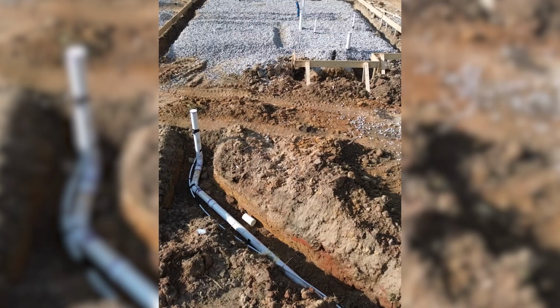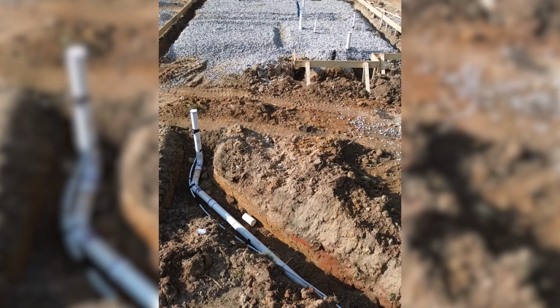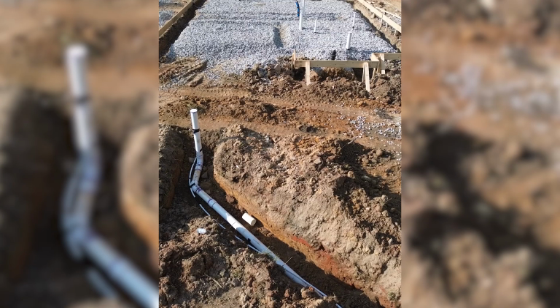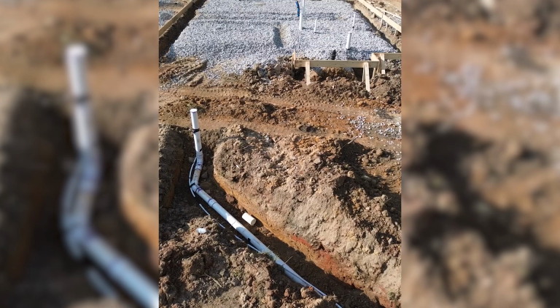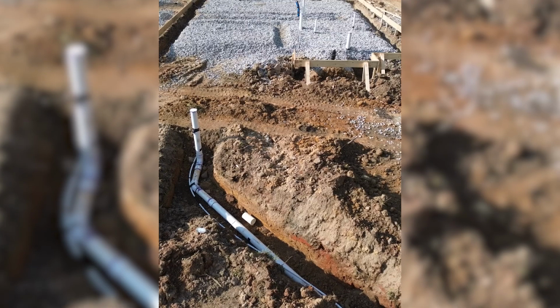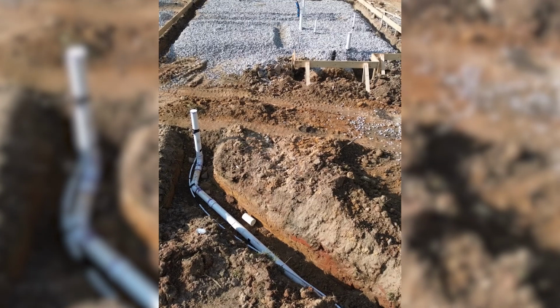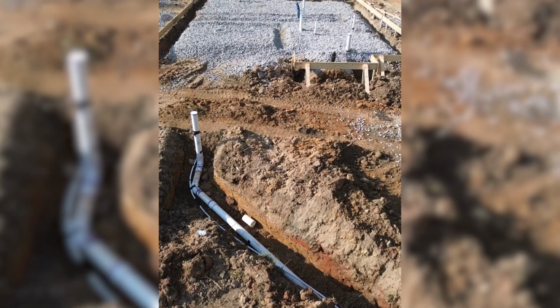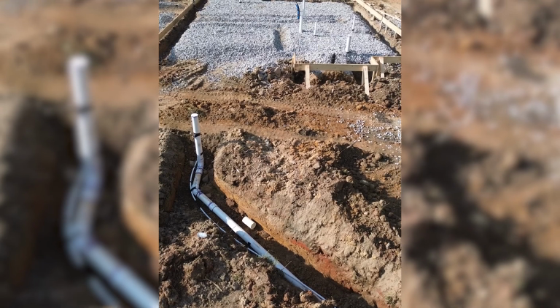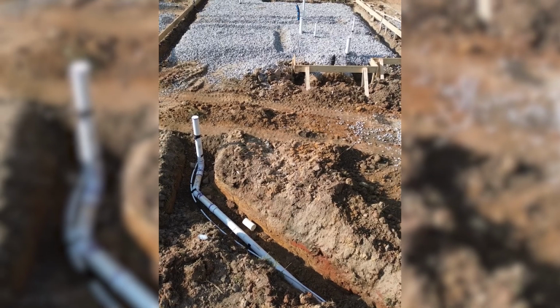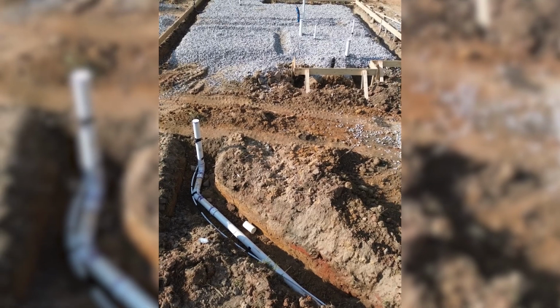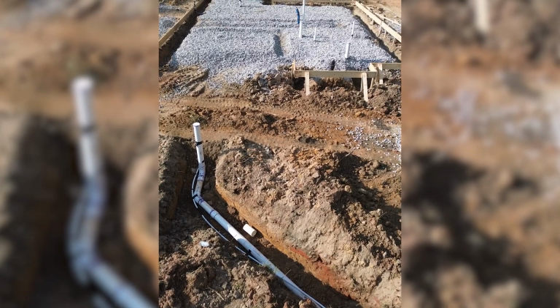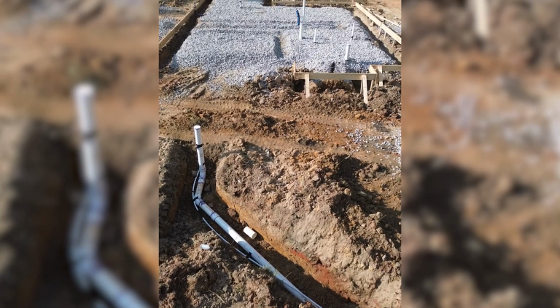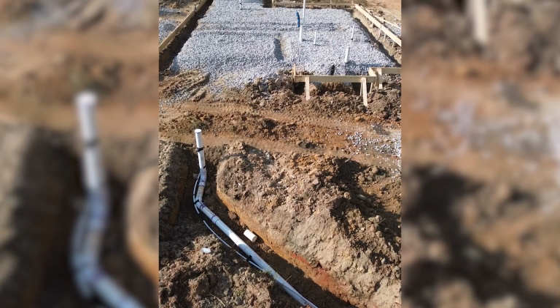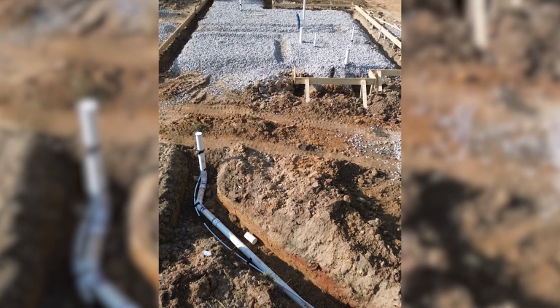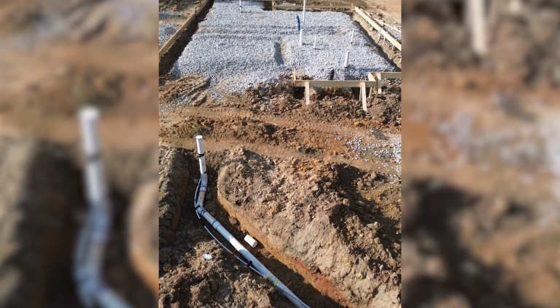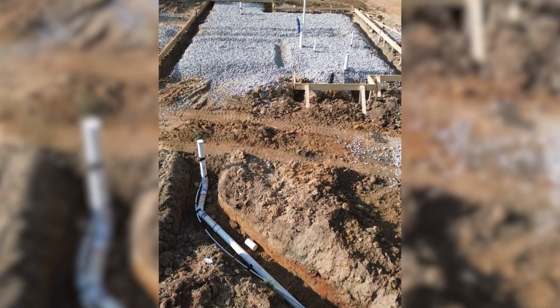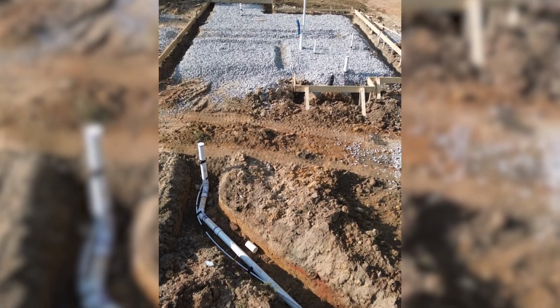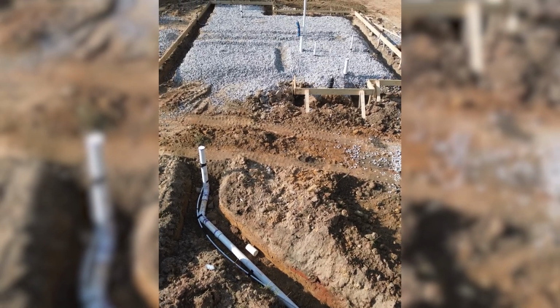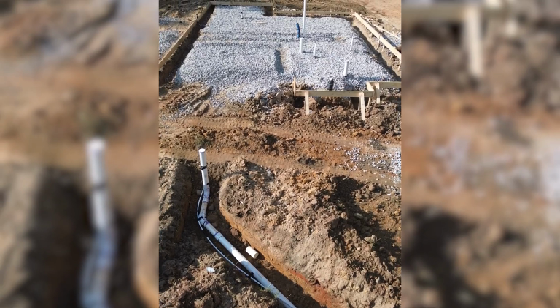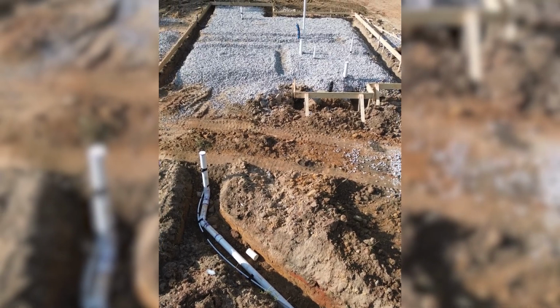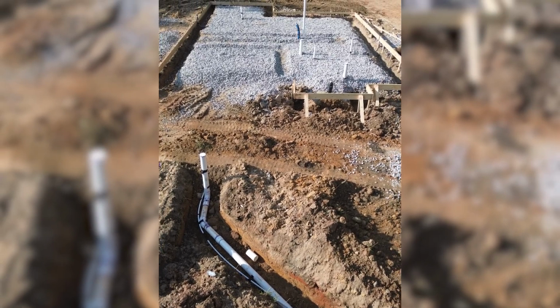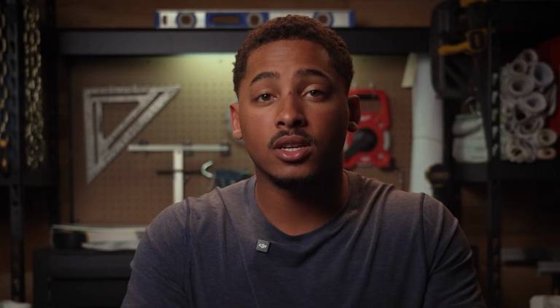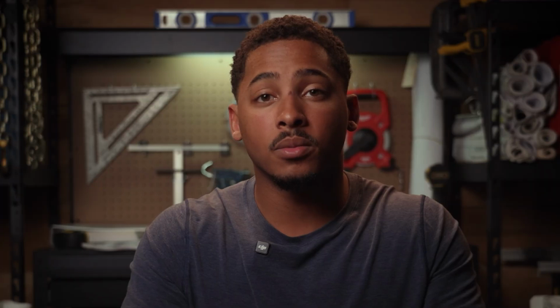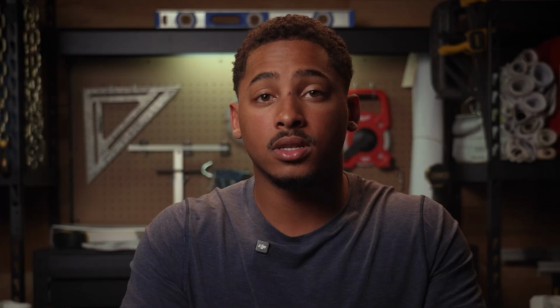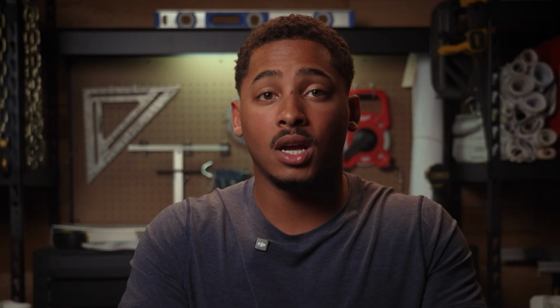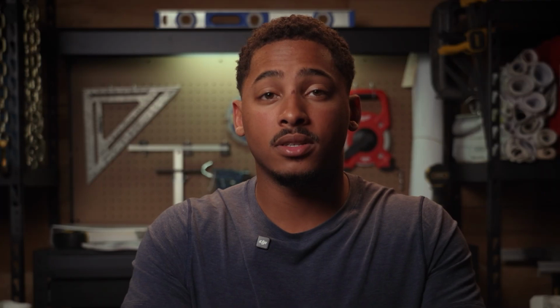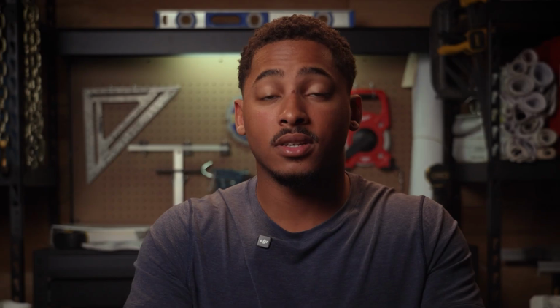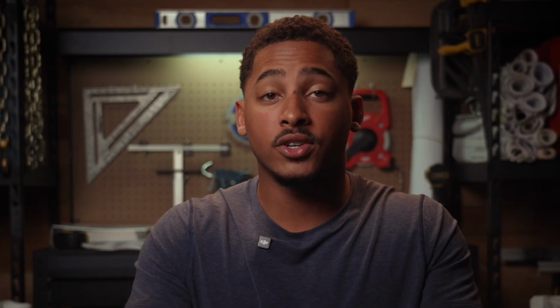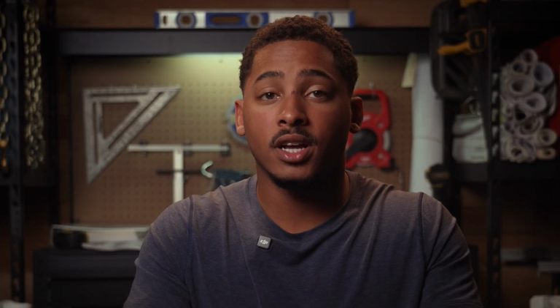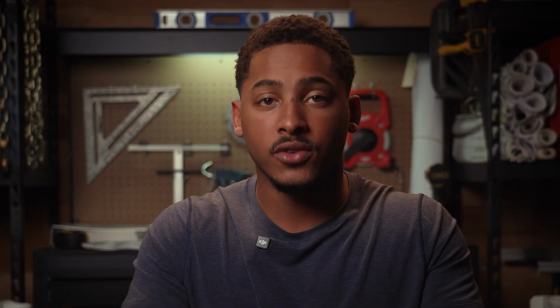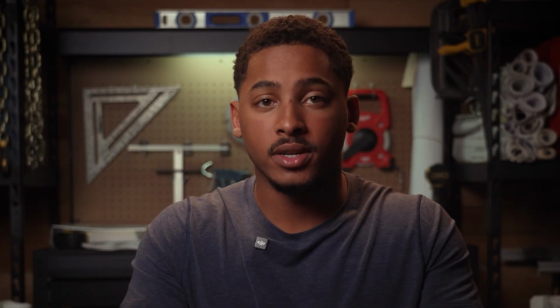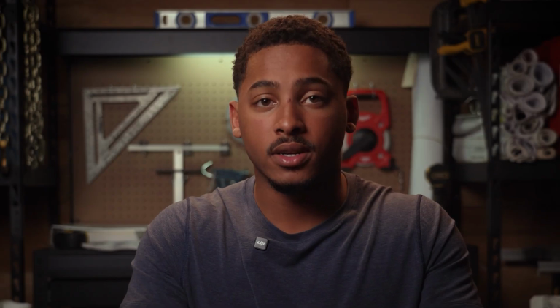Before we backfill the trench, all of our connections are checked by inspectors. Any leaks or misalignments, and you're going to have to re-dig.